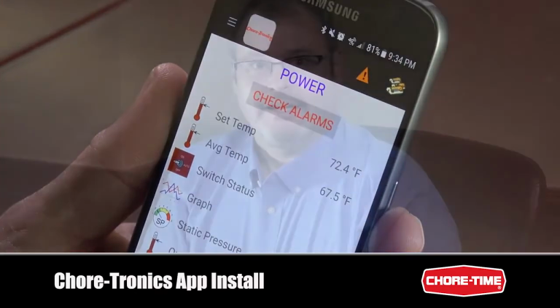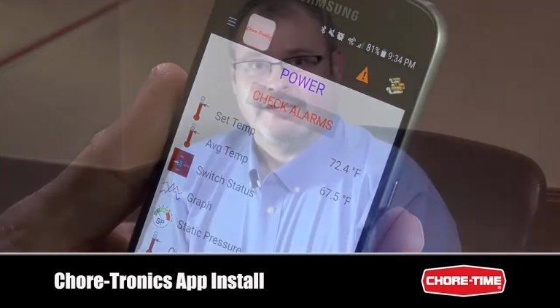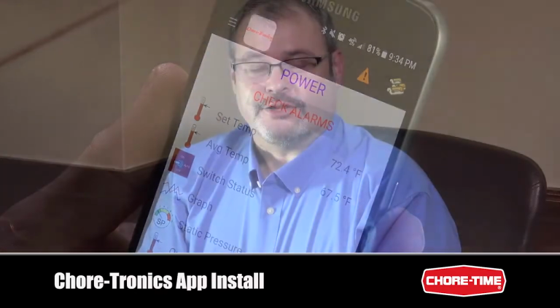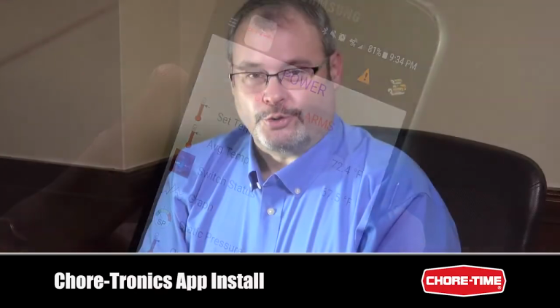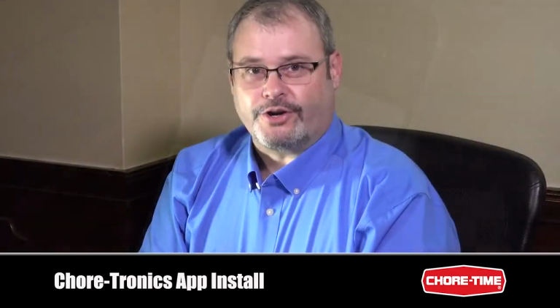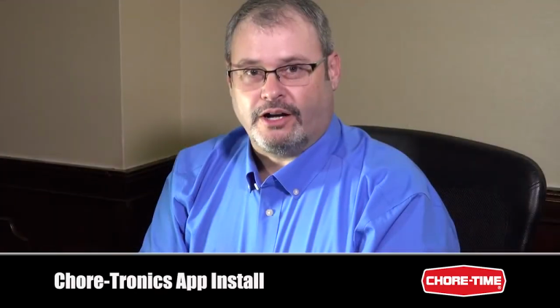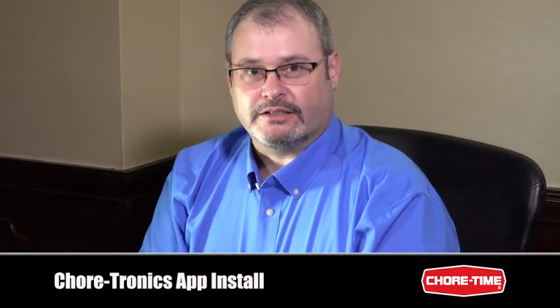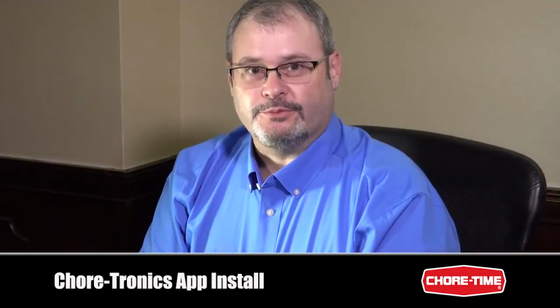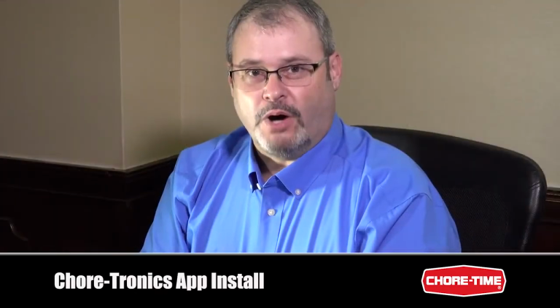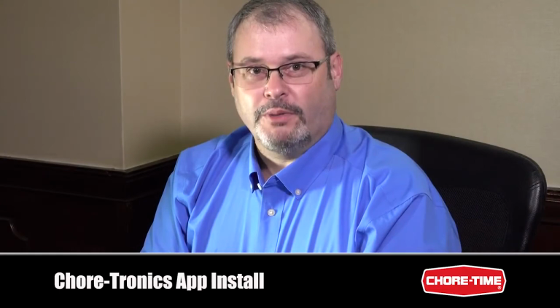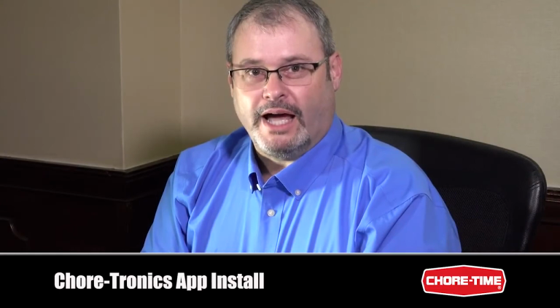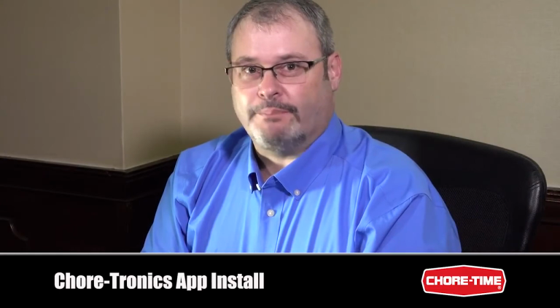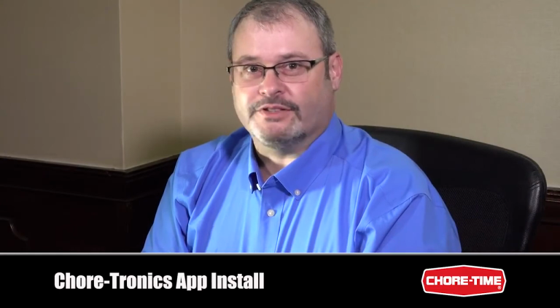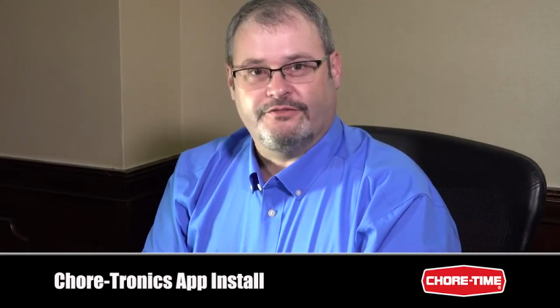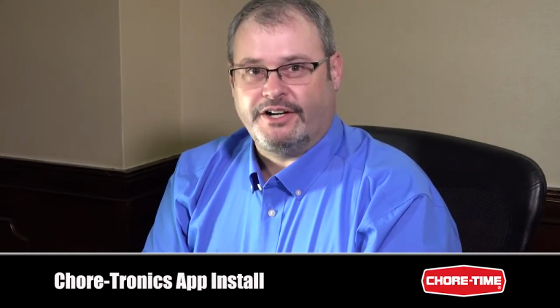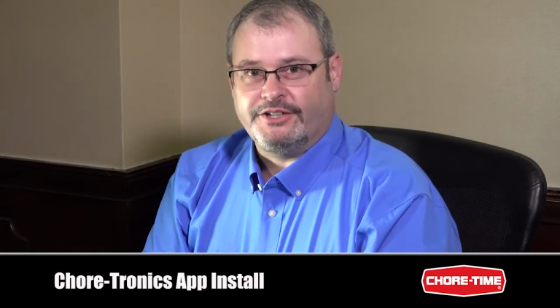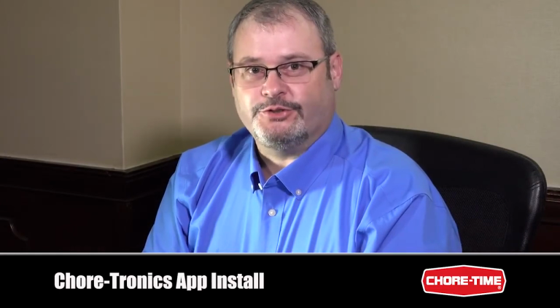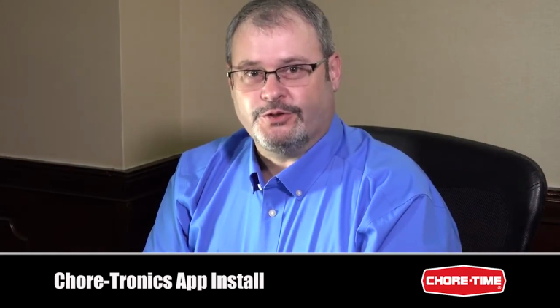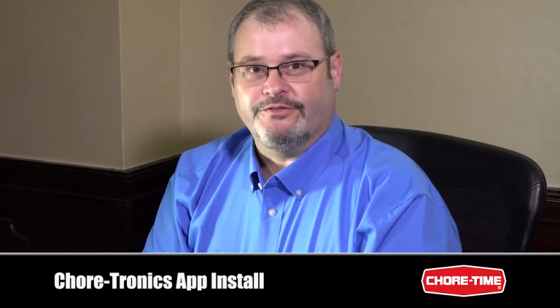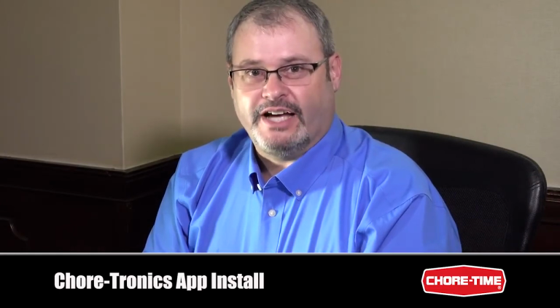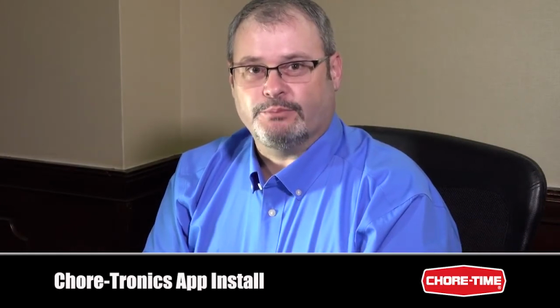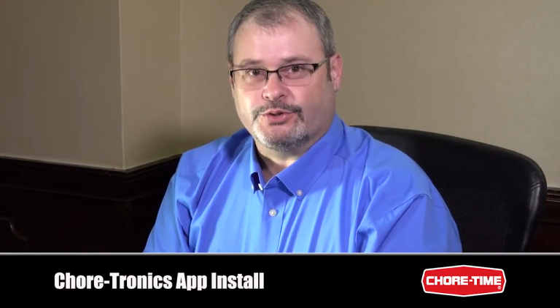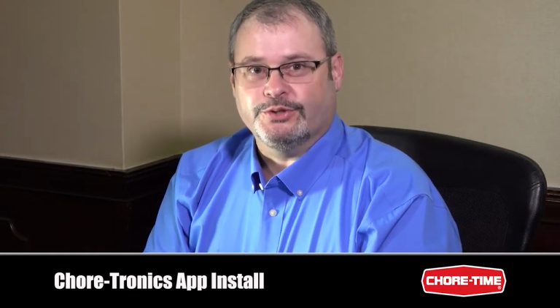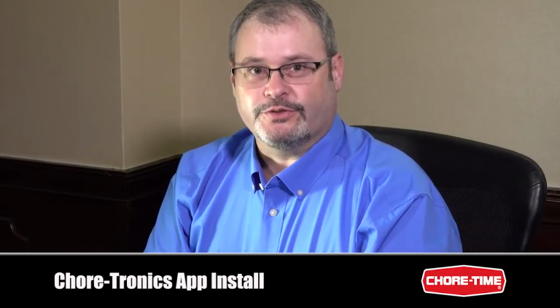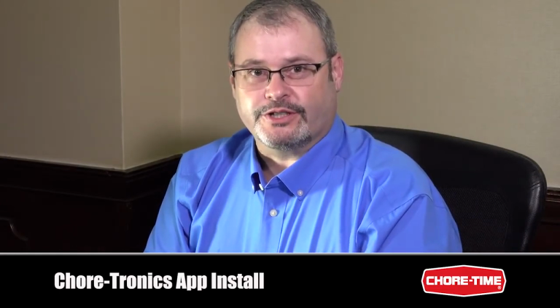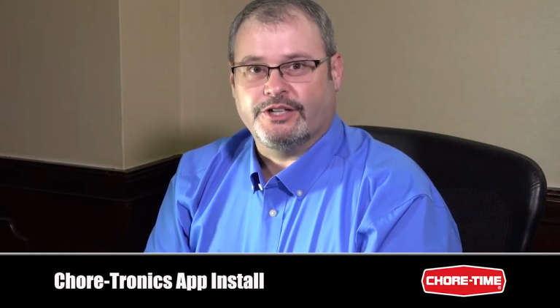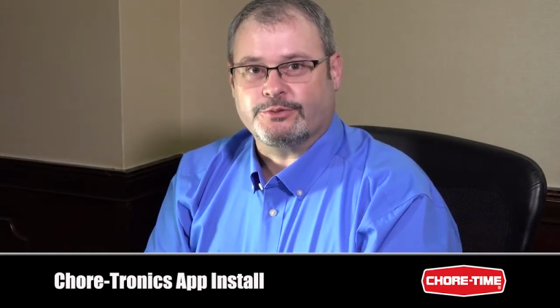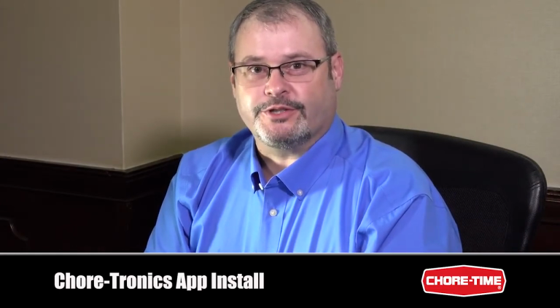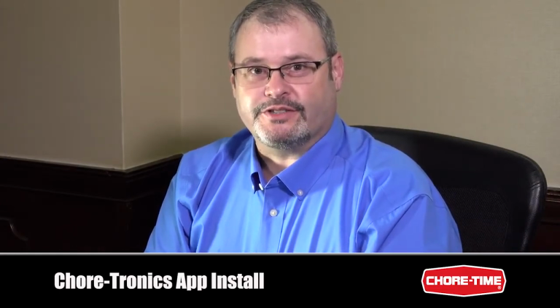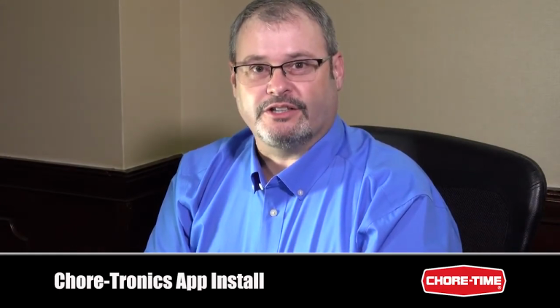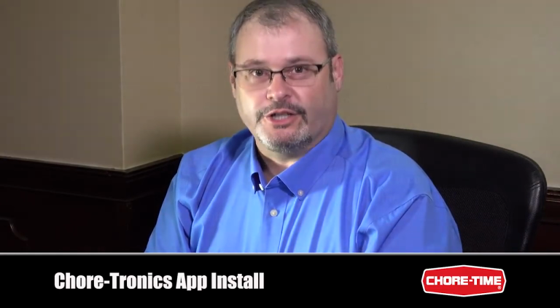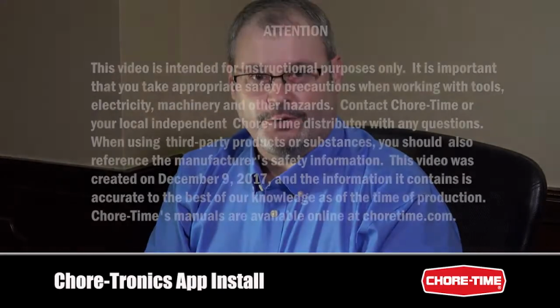The Chore-tronics mobile app is a very useful and valuable tool for the customer that's on the go.